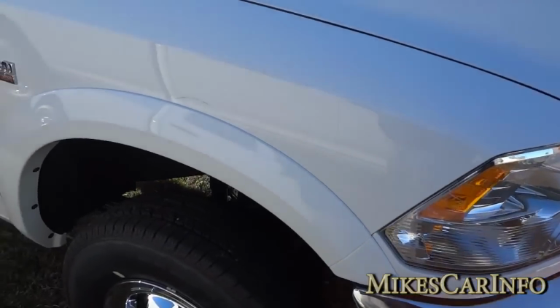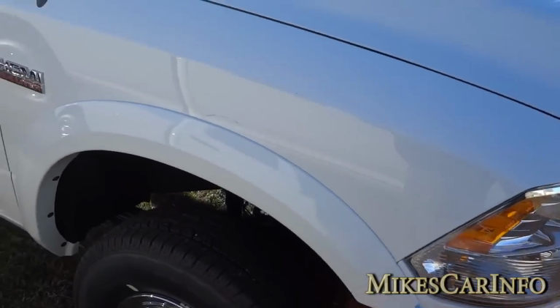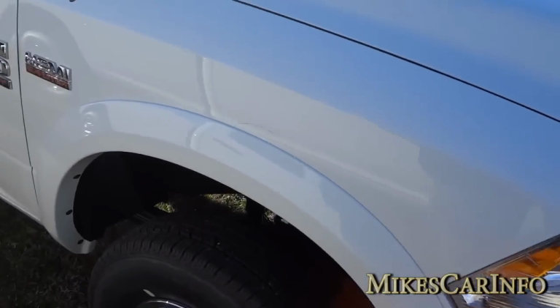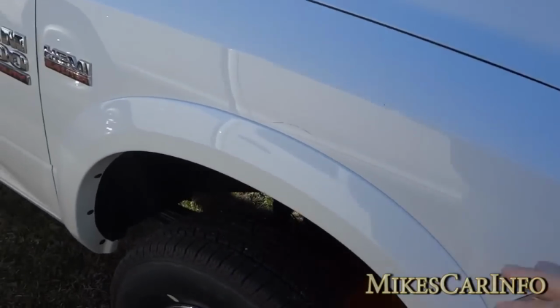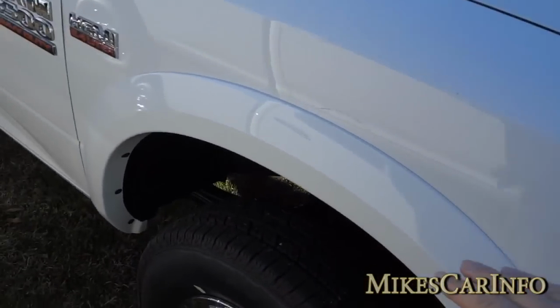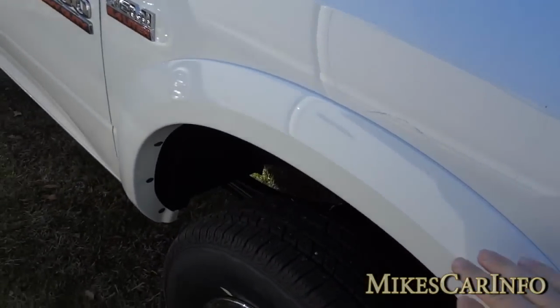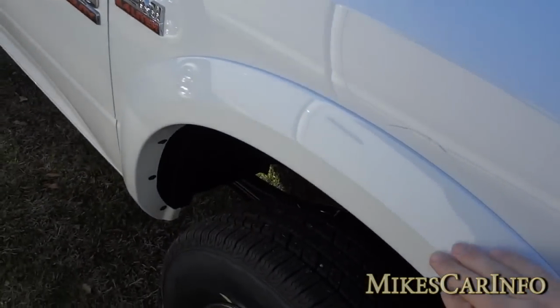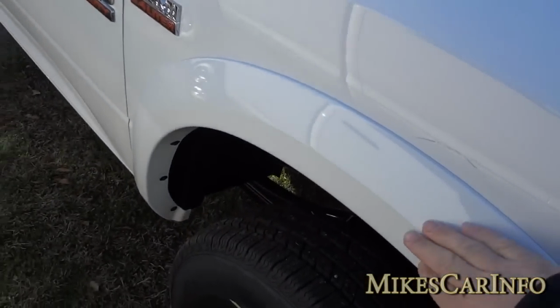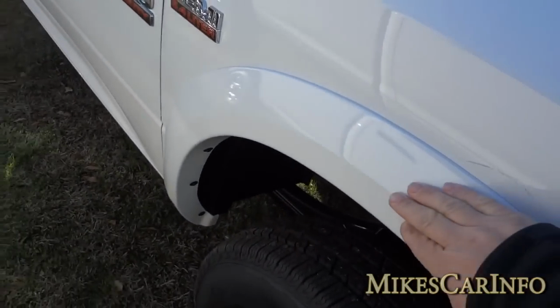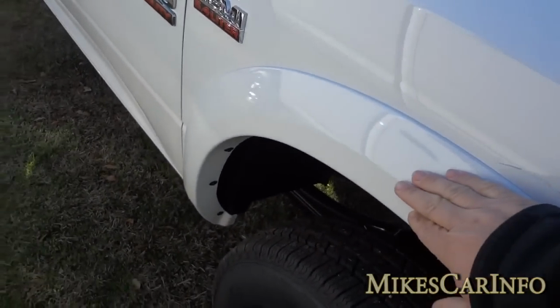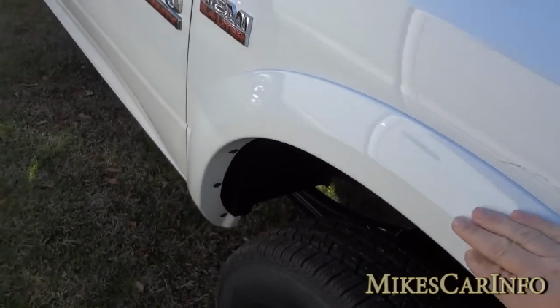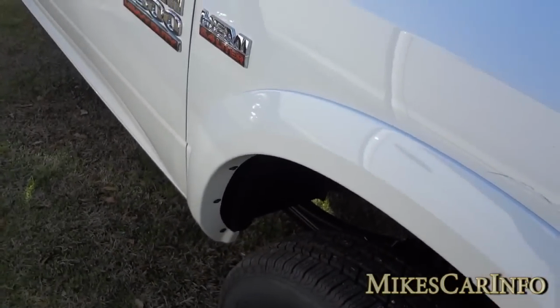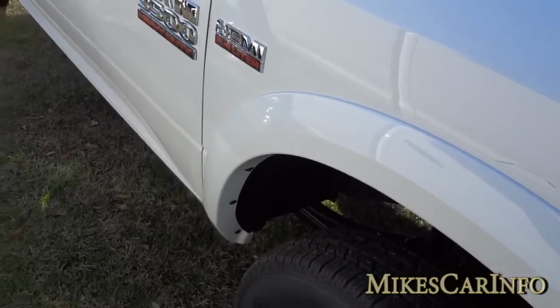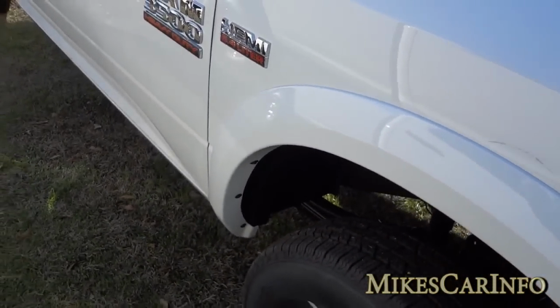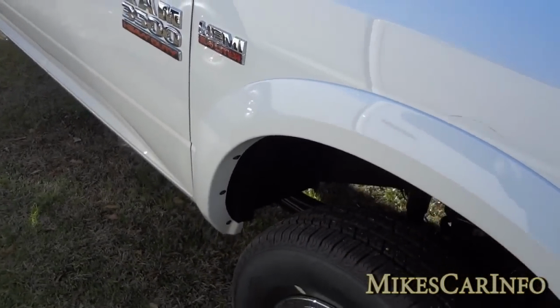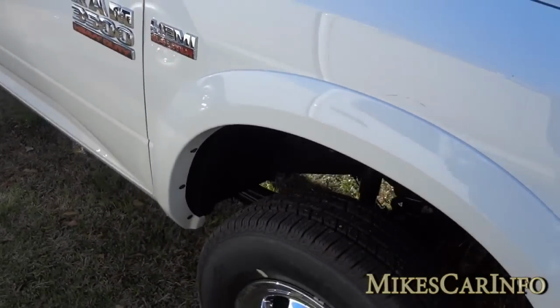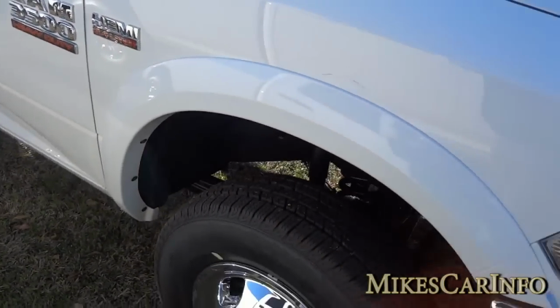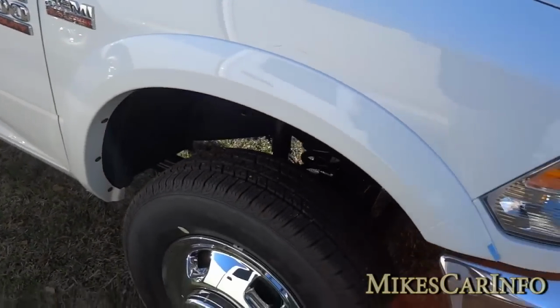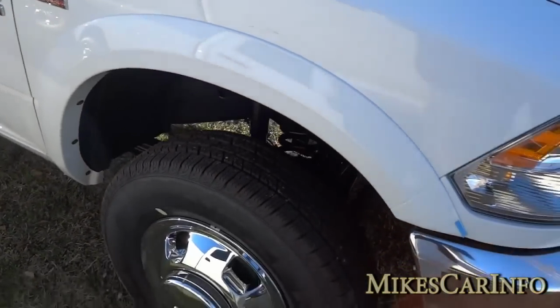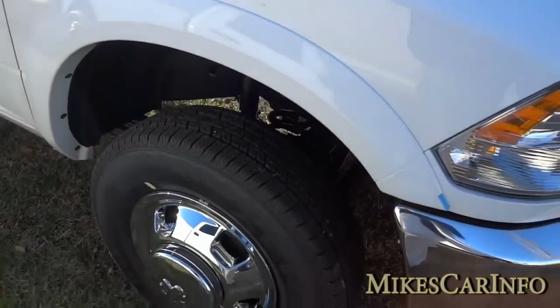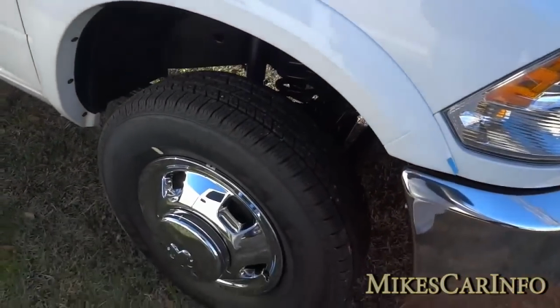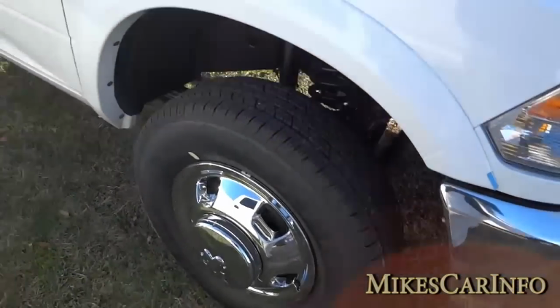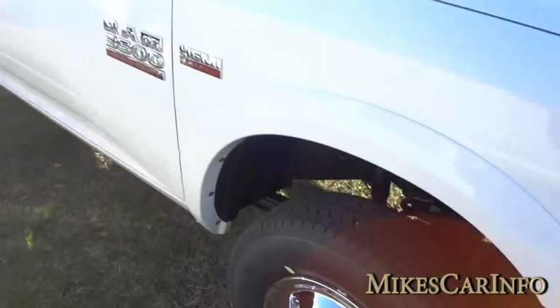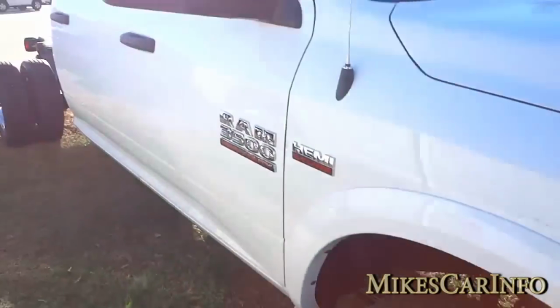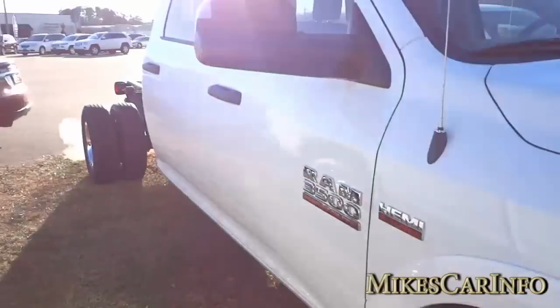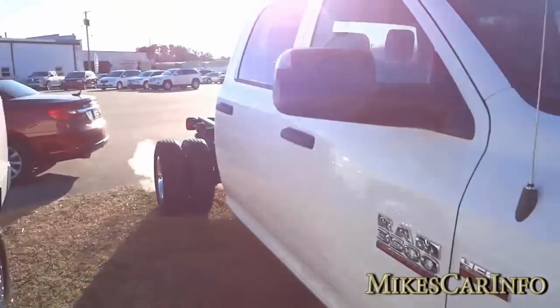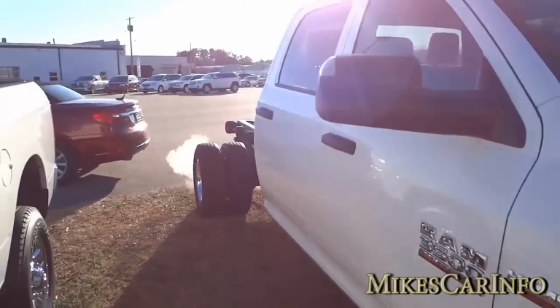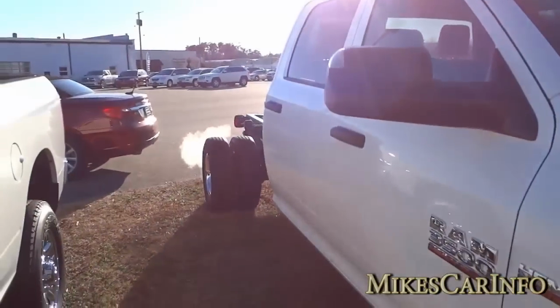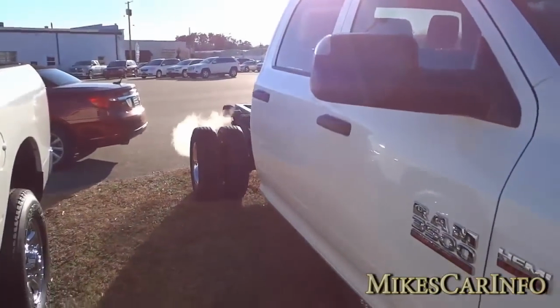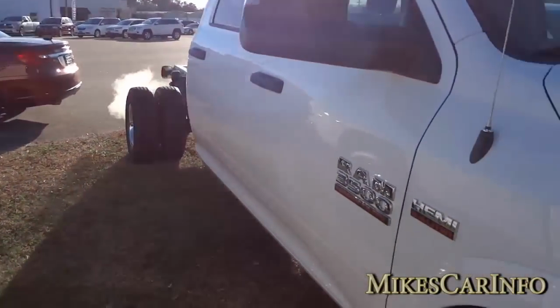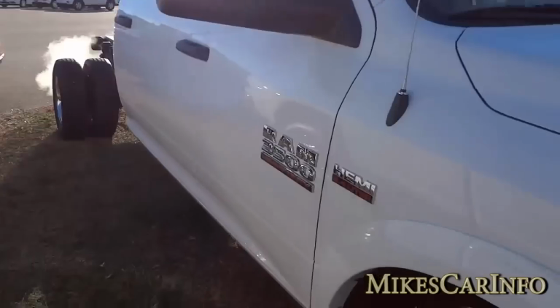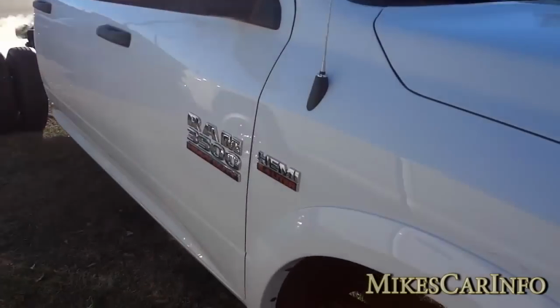There are body color fender flares here in the front. Of course, it doesn't have fender flares in the back since there are no fenders.